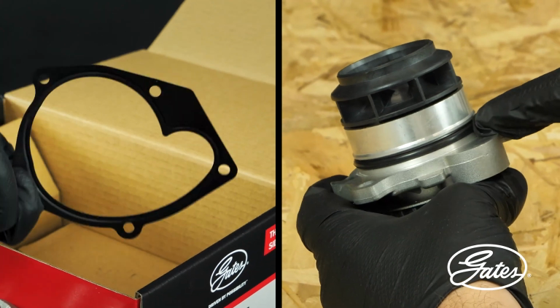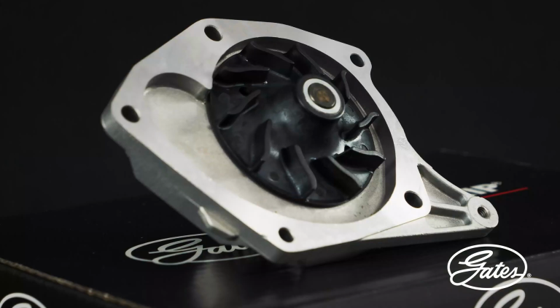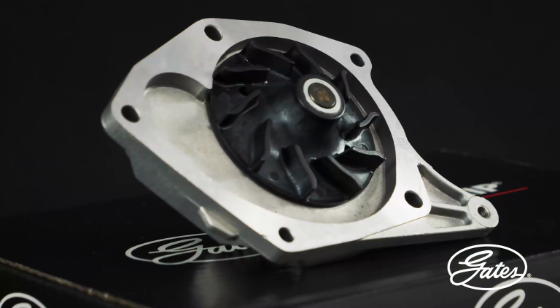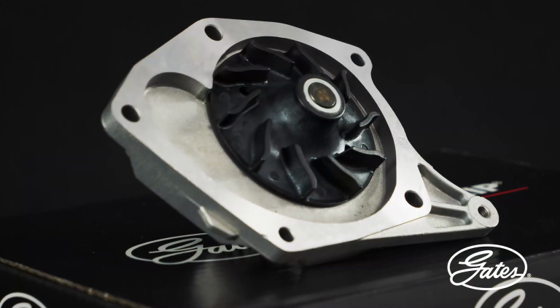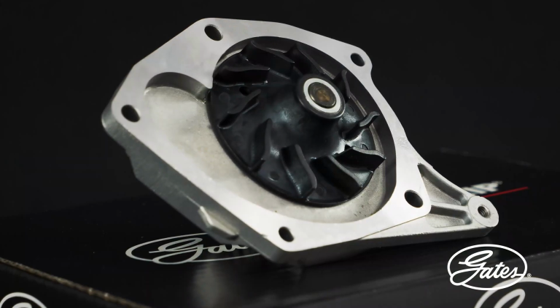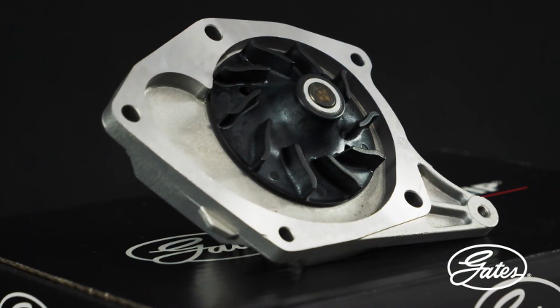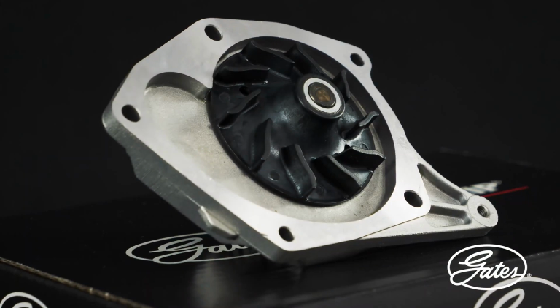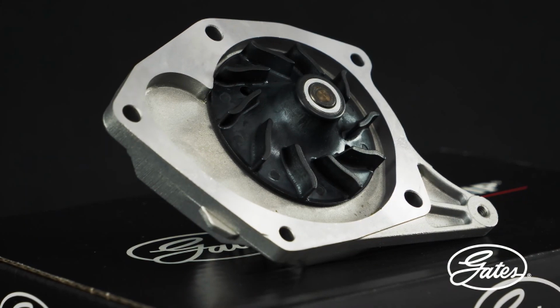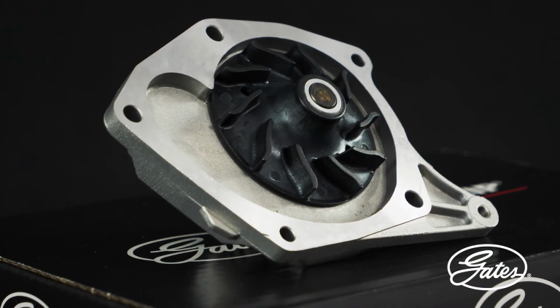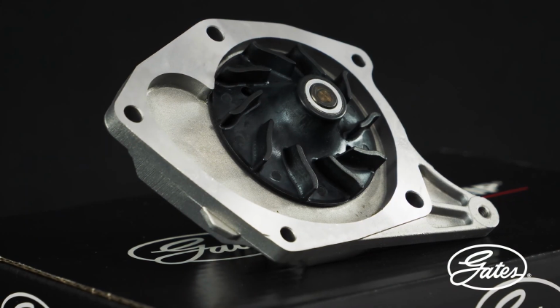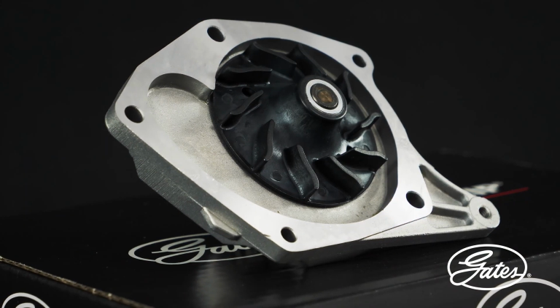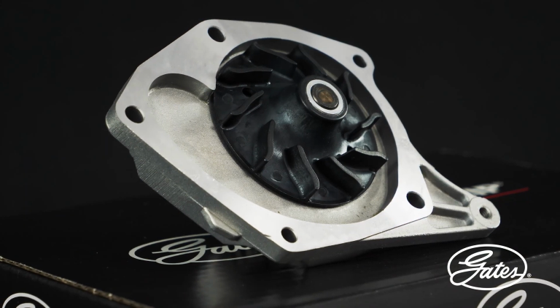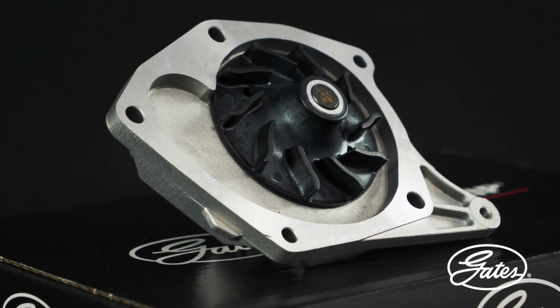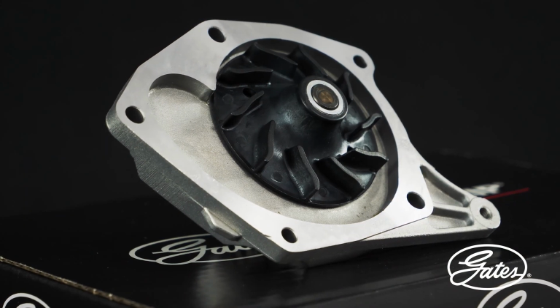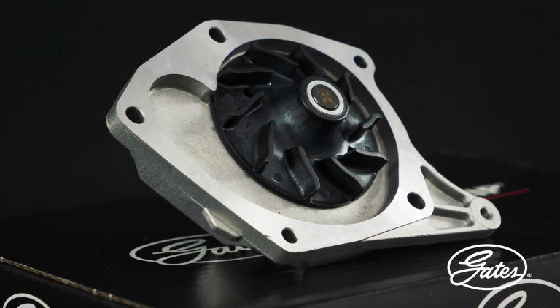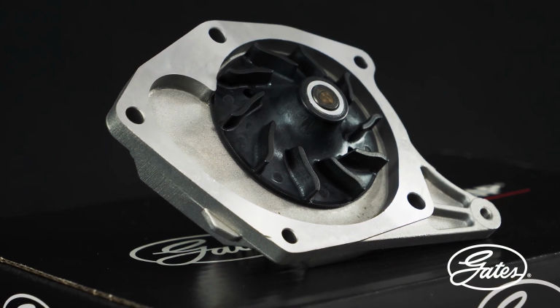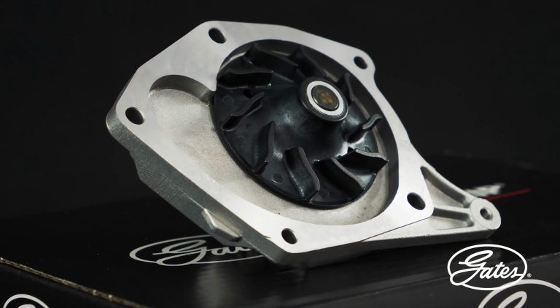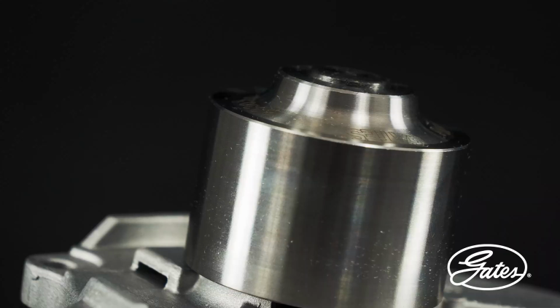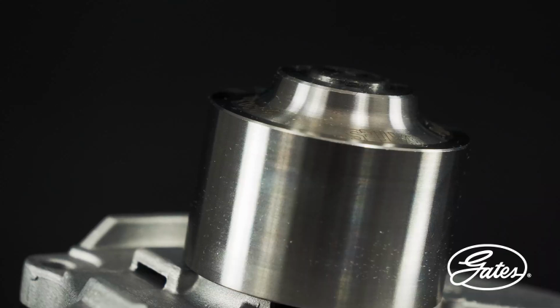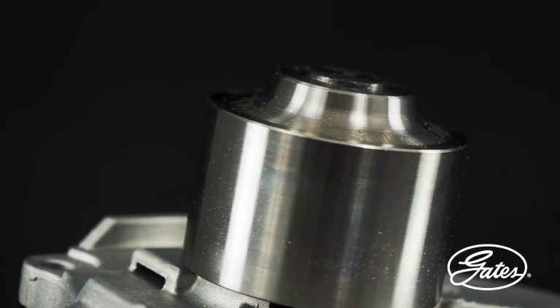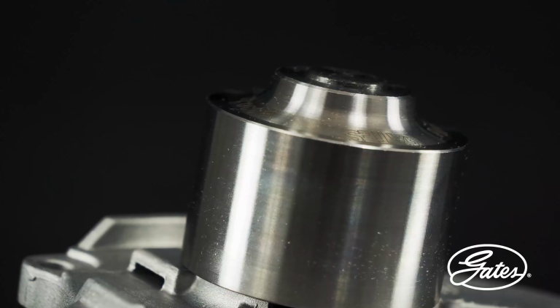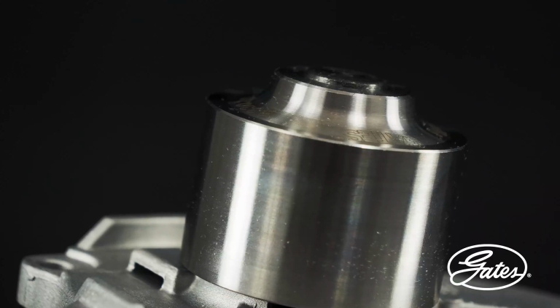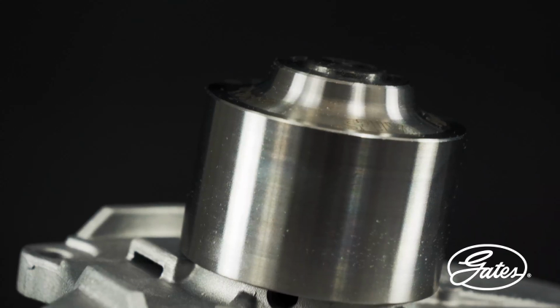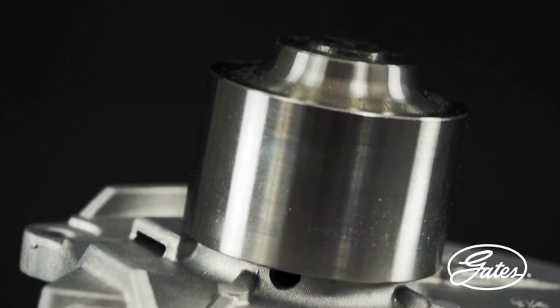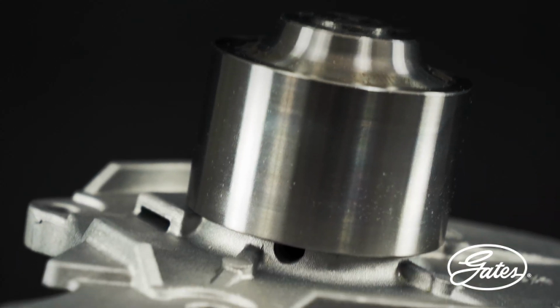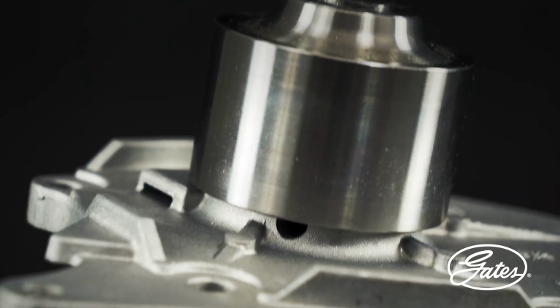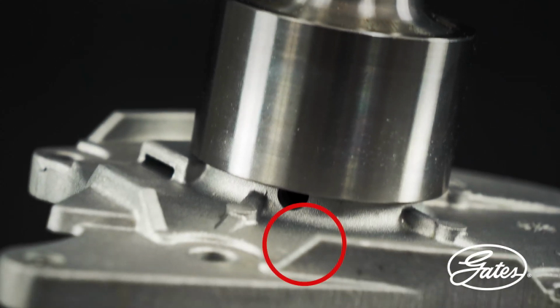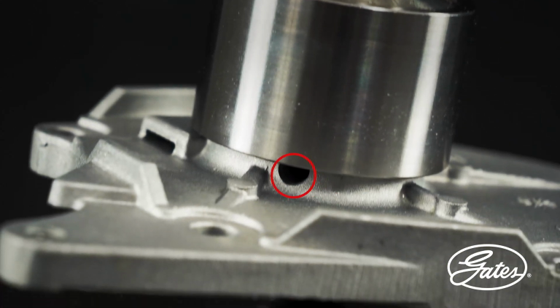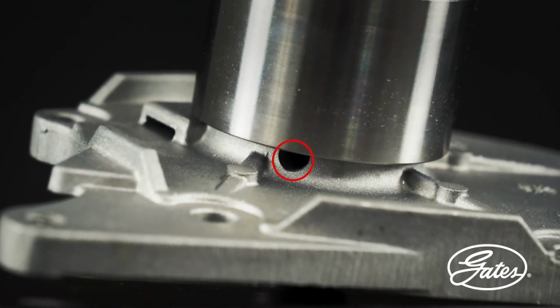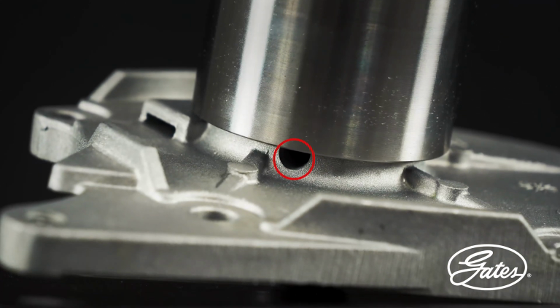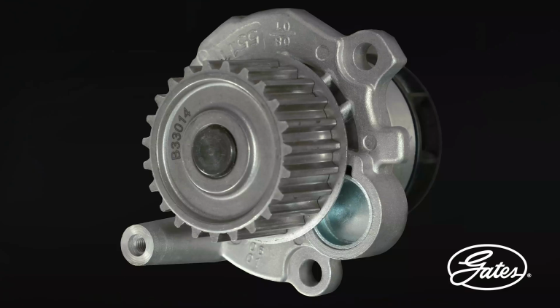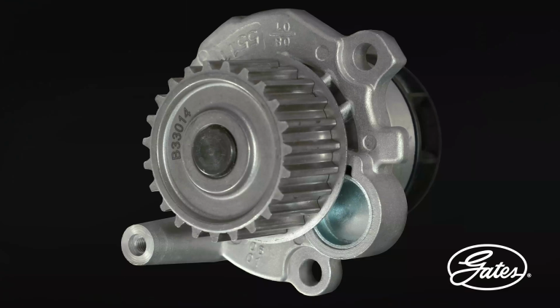There are different types of water pumps. Some have a vent hole and a weep hole or a weep chamber.